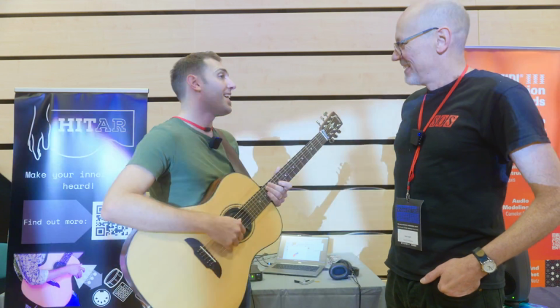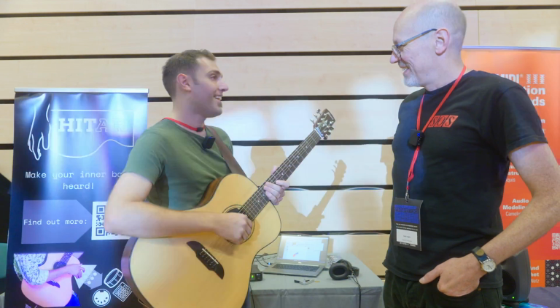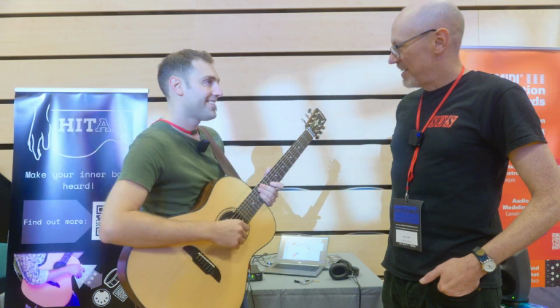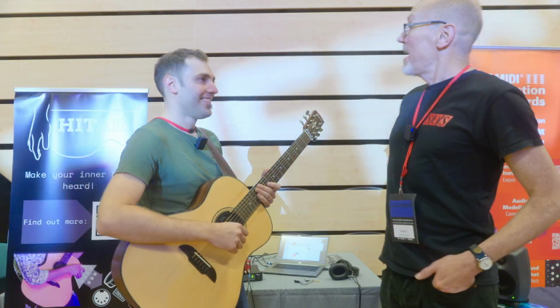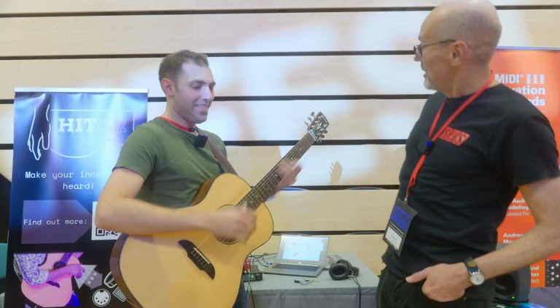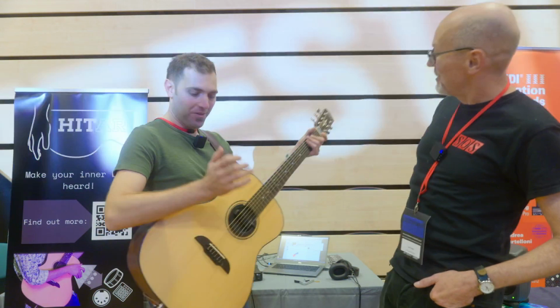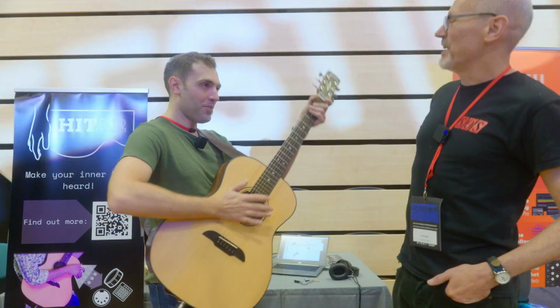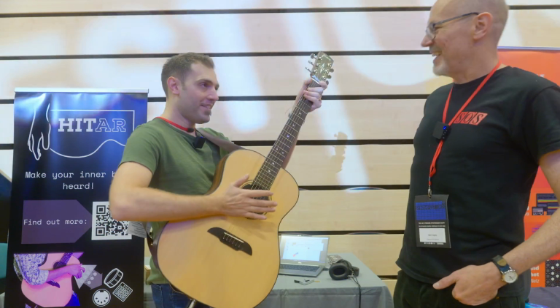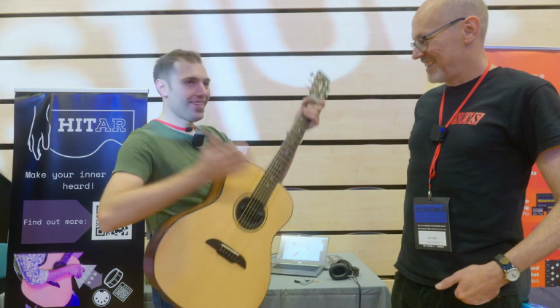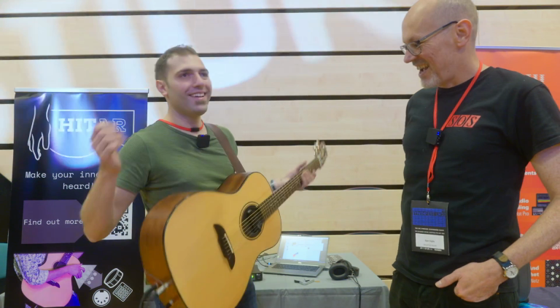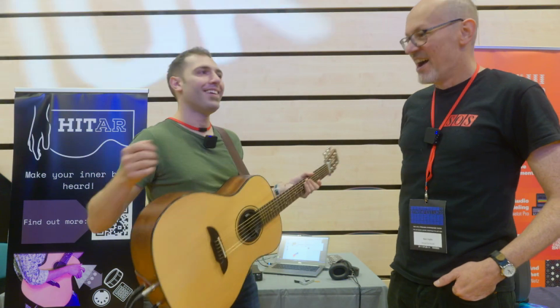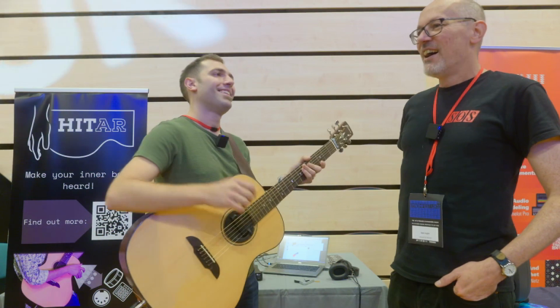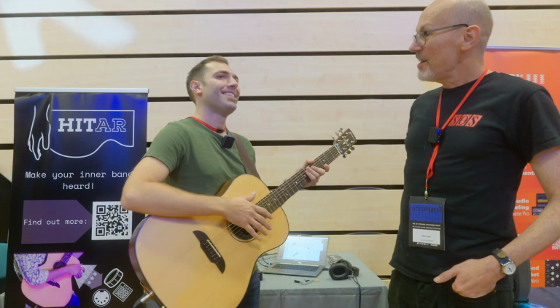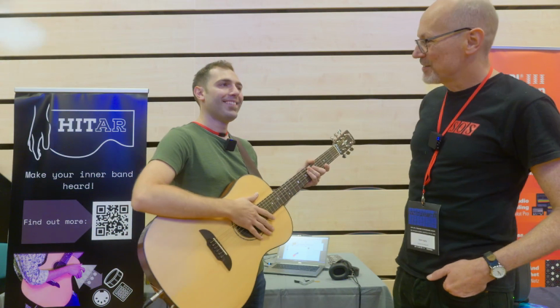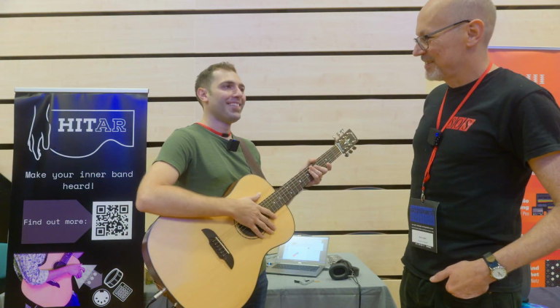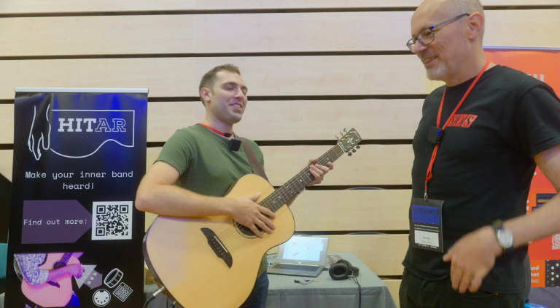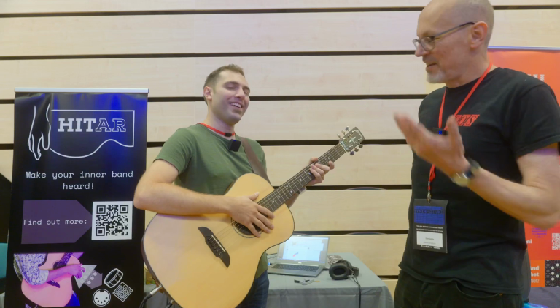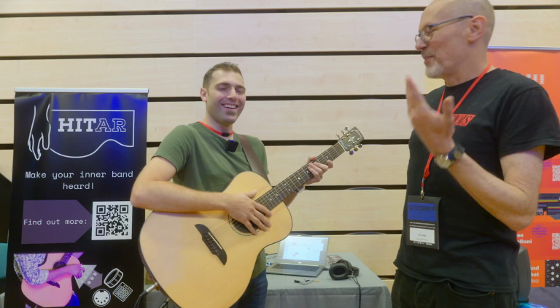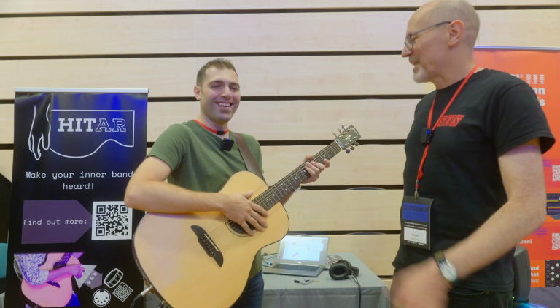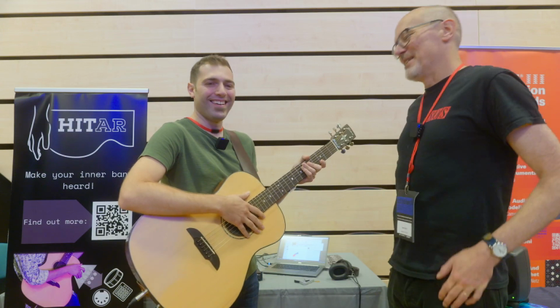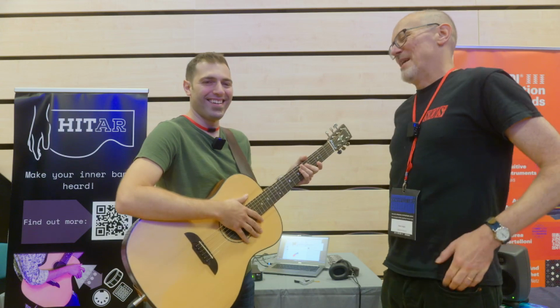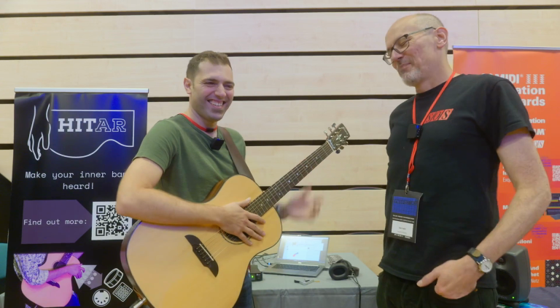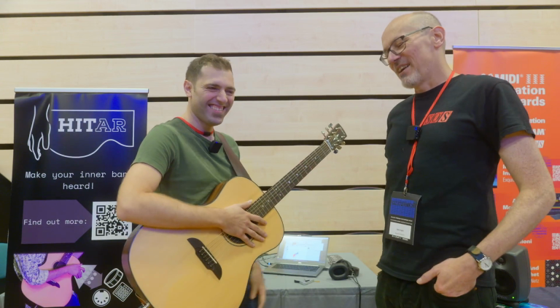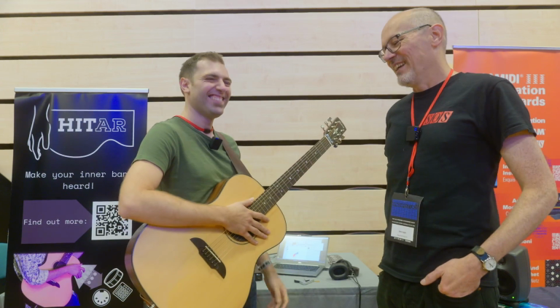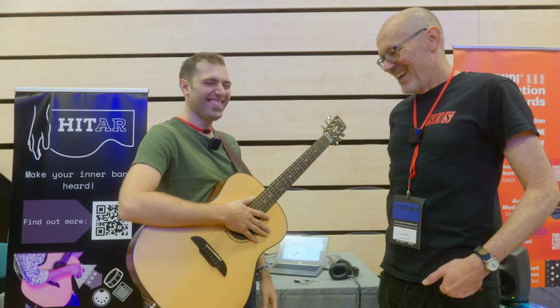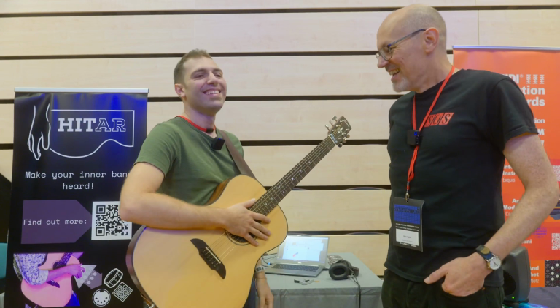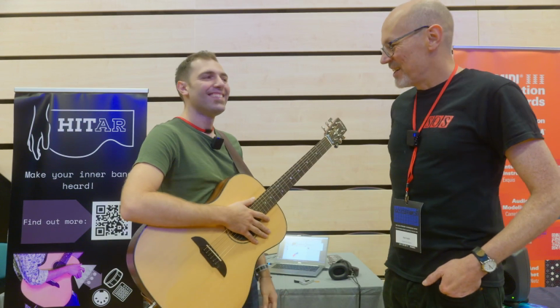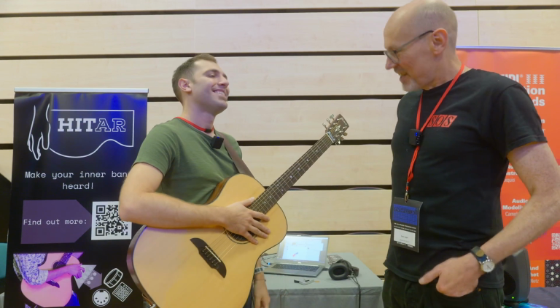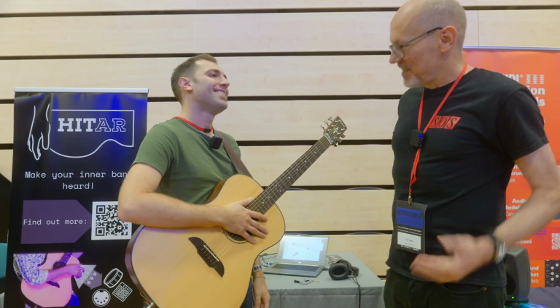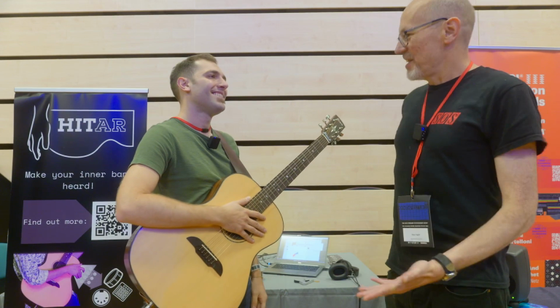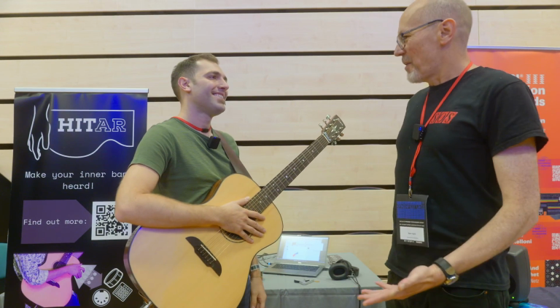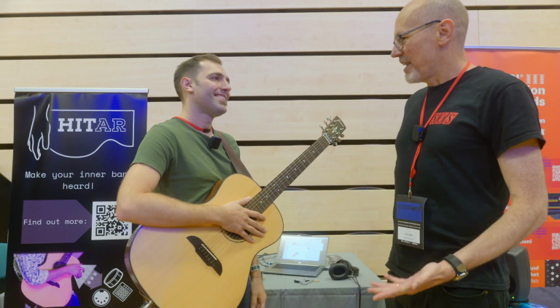Hittar. Hittar, sorry — because you hit it. So it's a guitar that you hit.